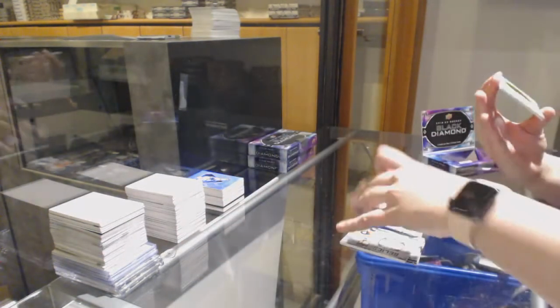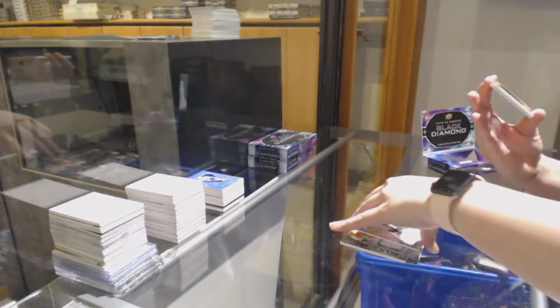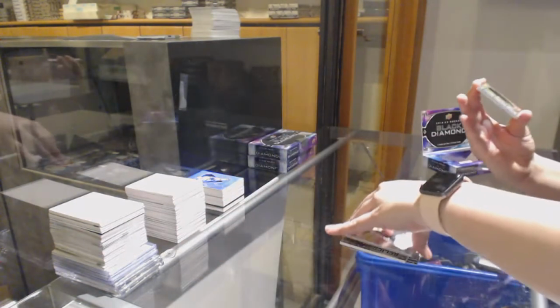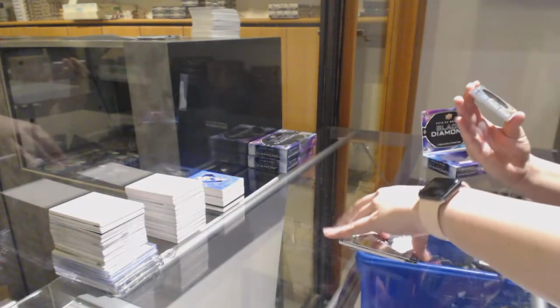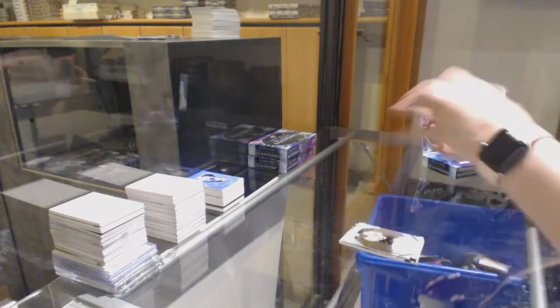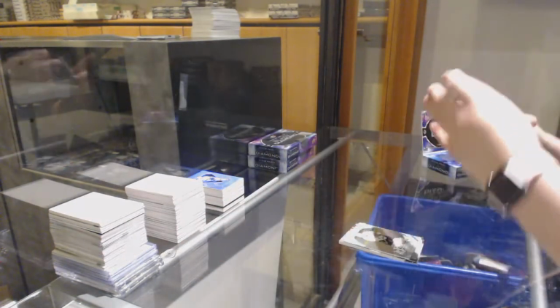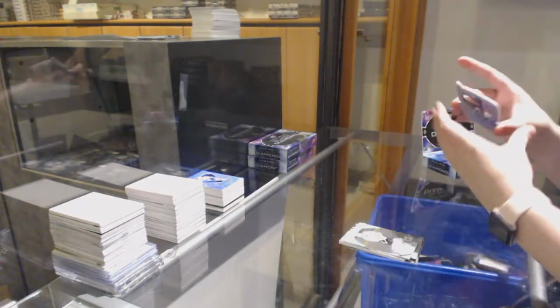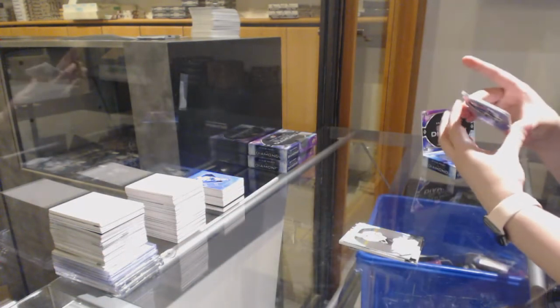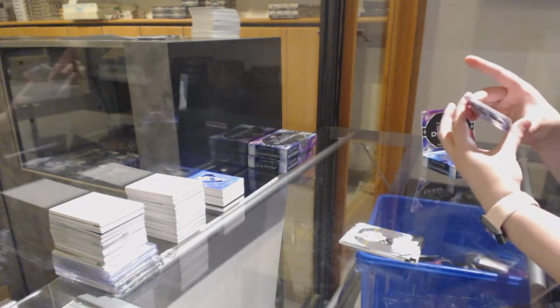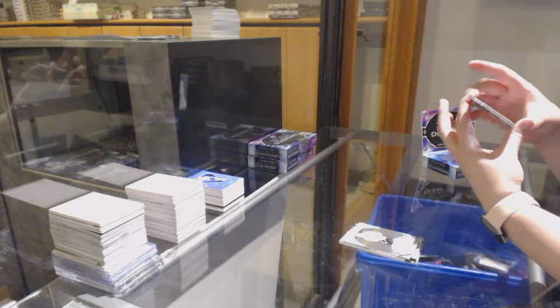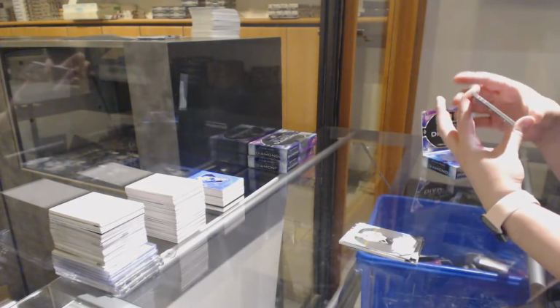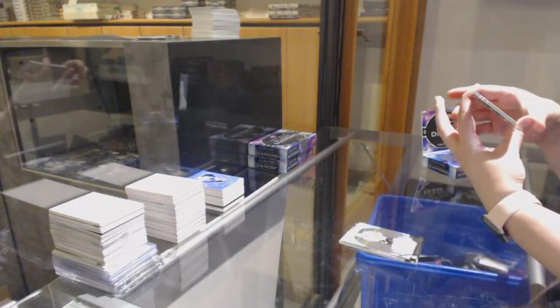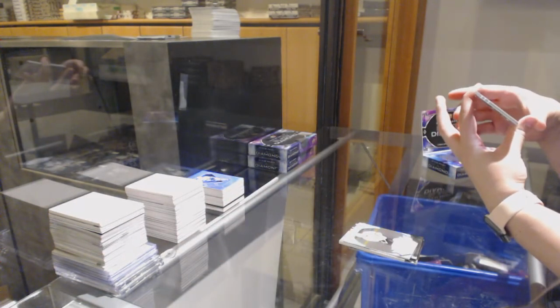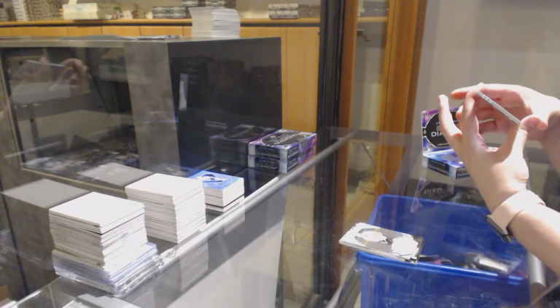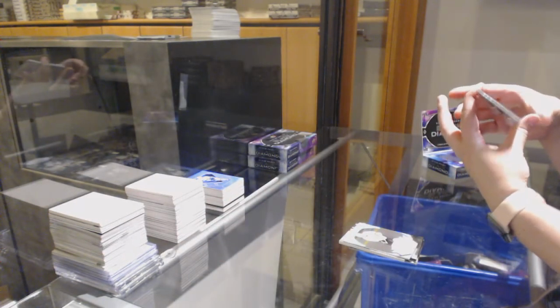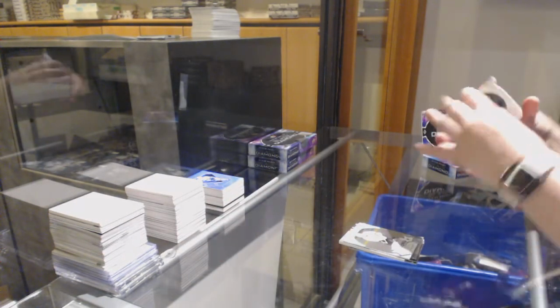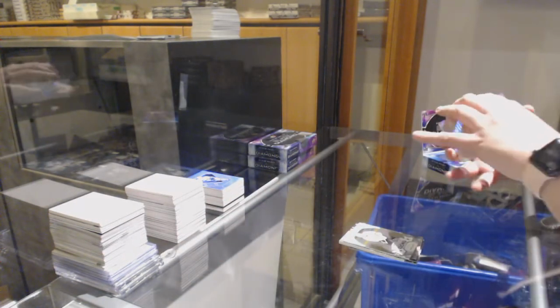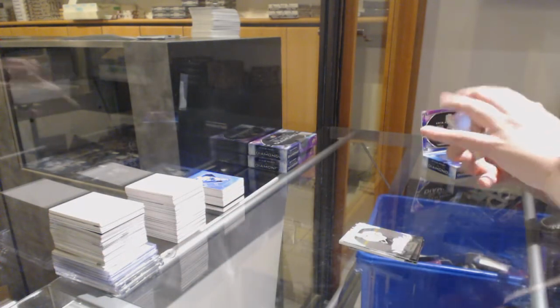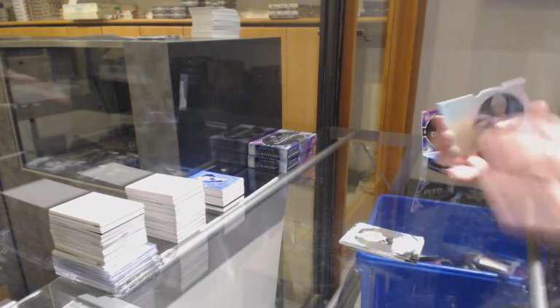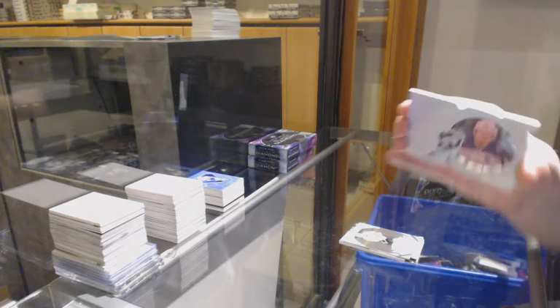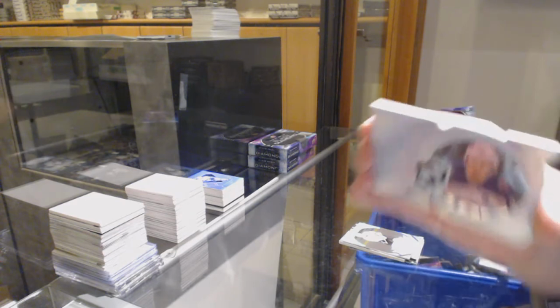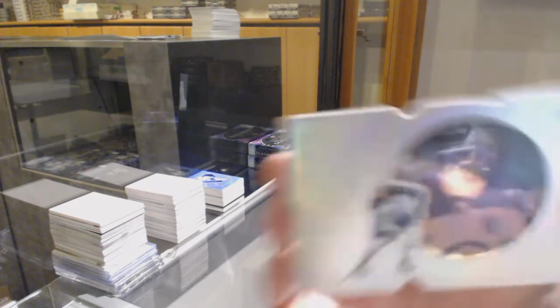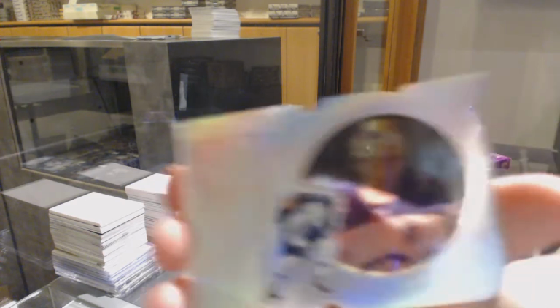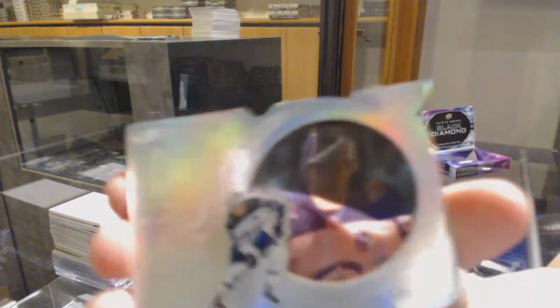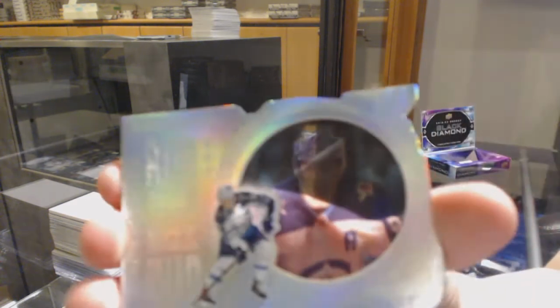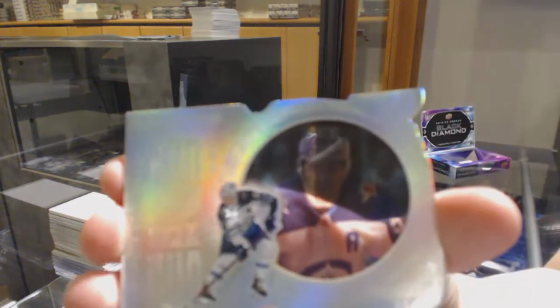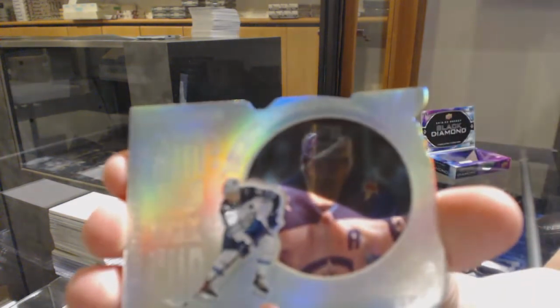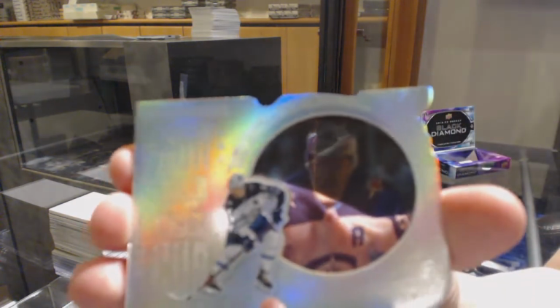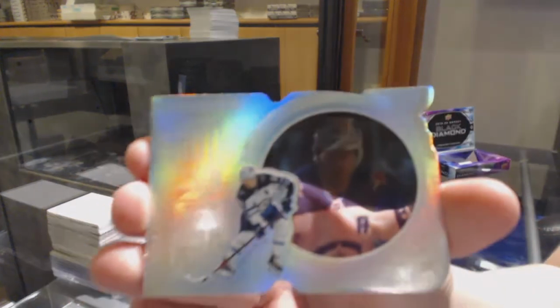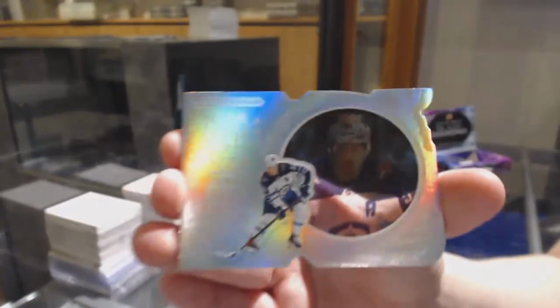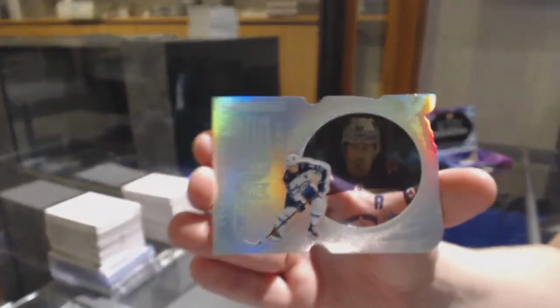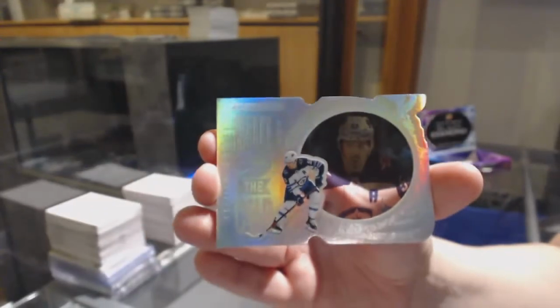With a Run for the Cup, number 99 for Winnipeg, Mark Scheifele.